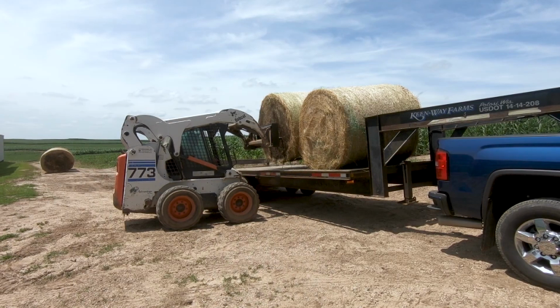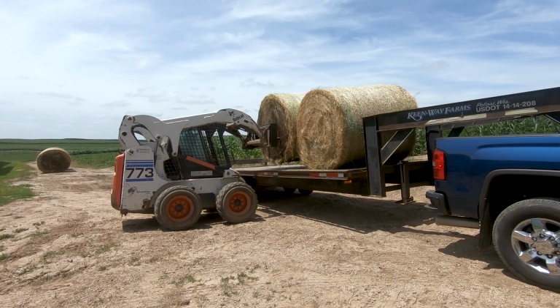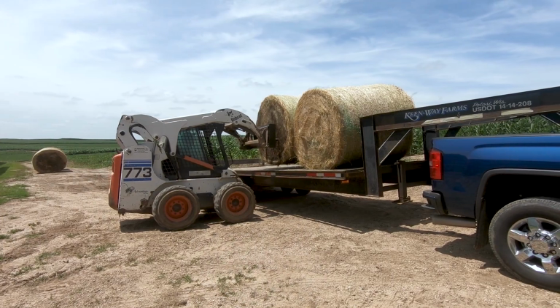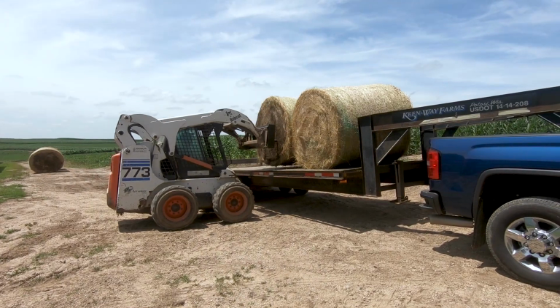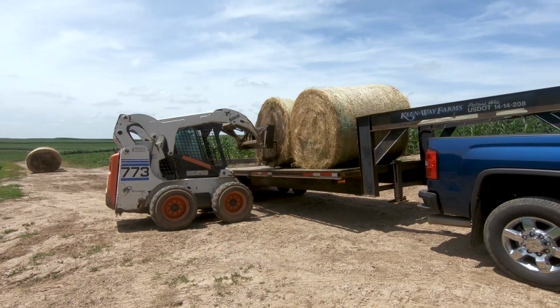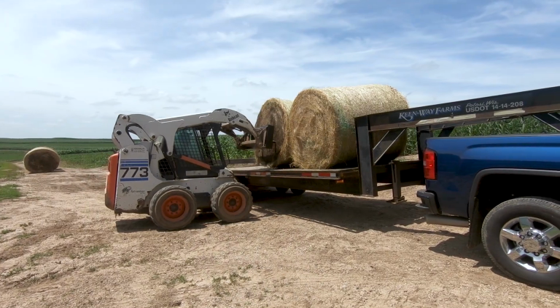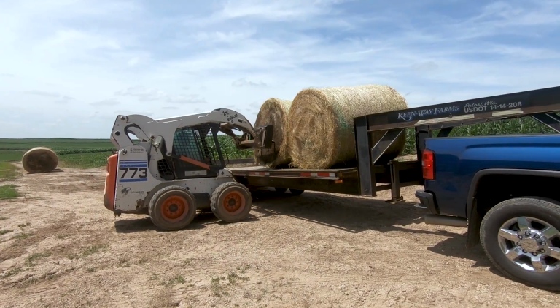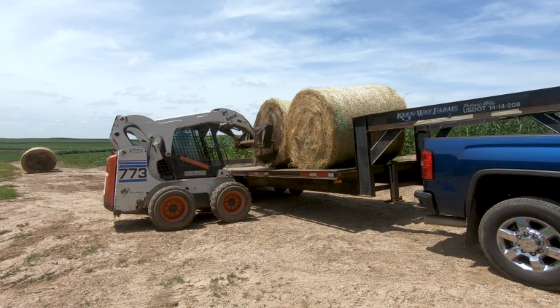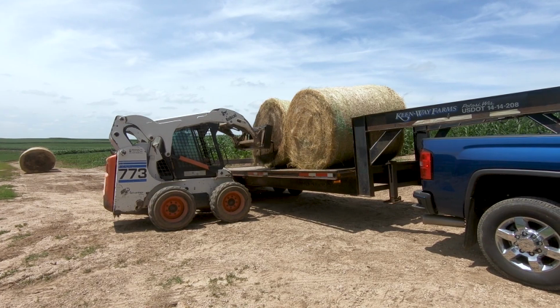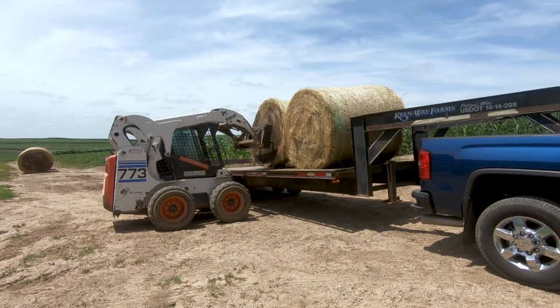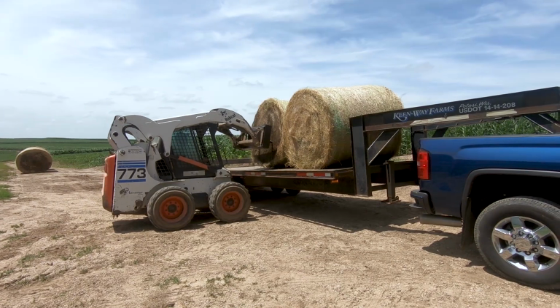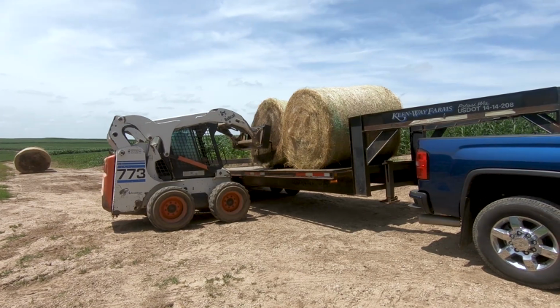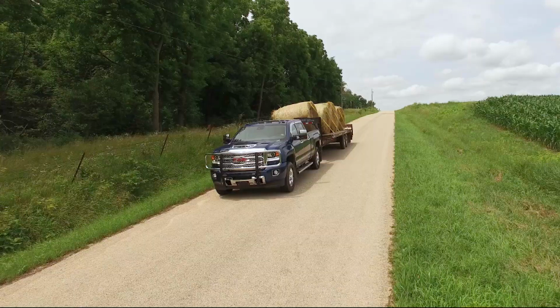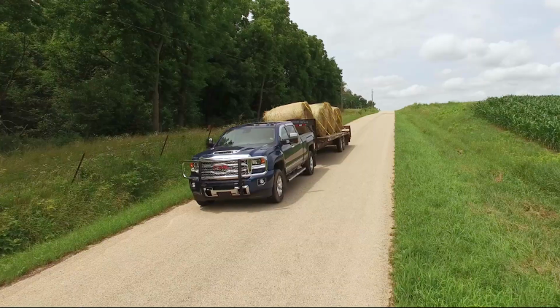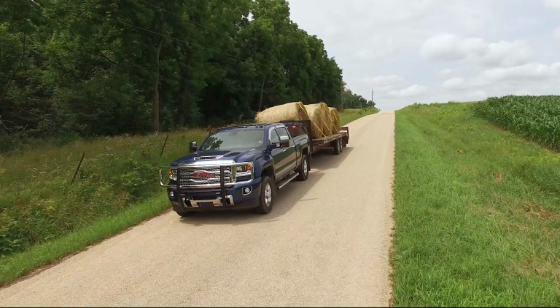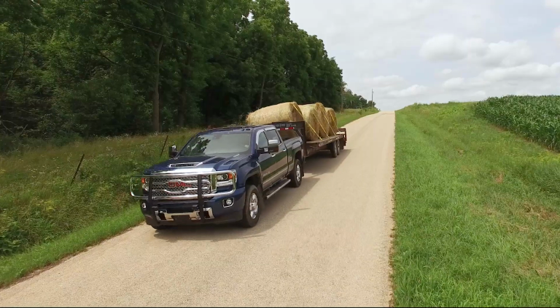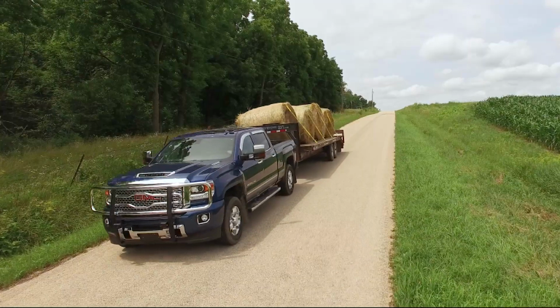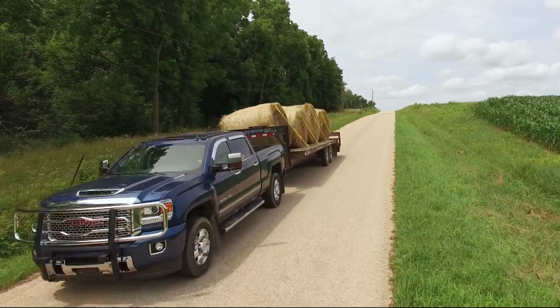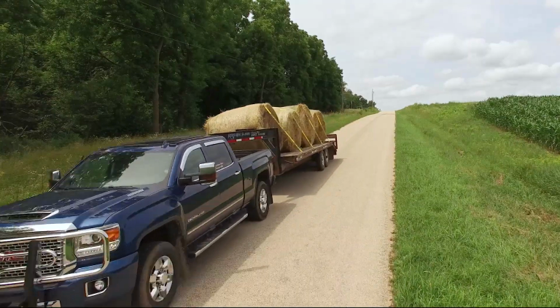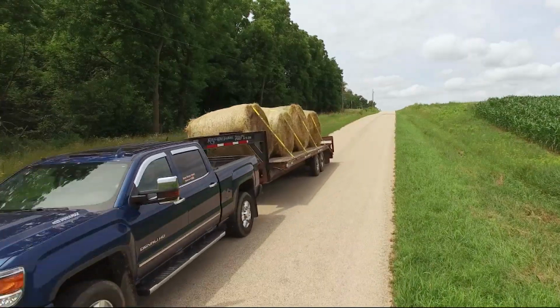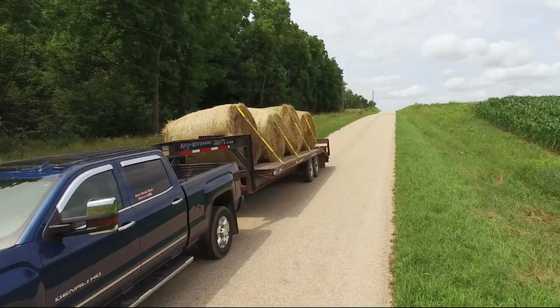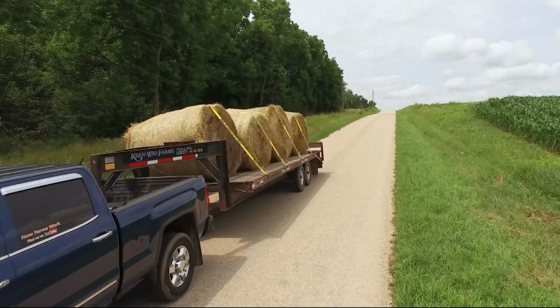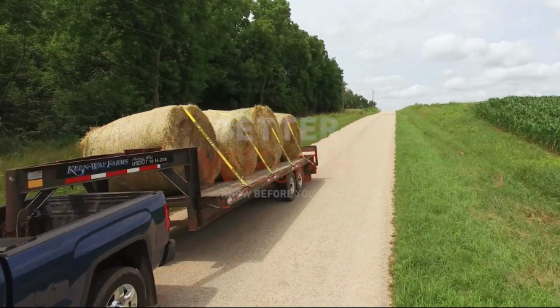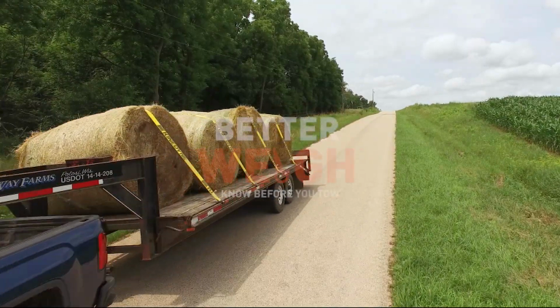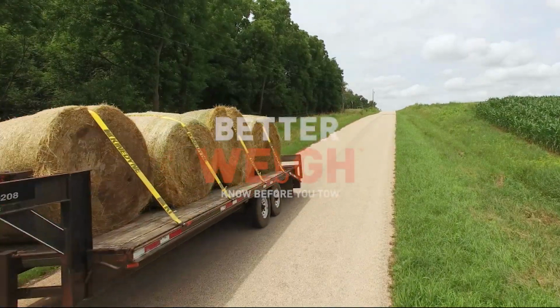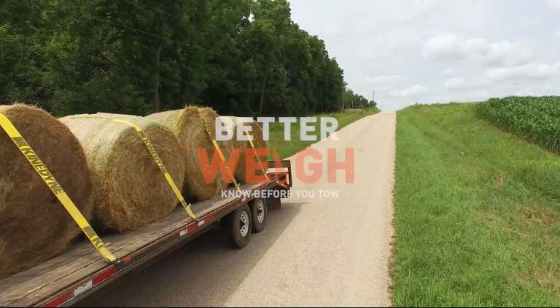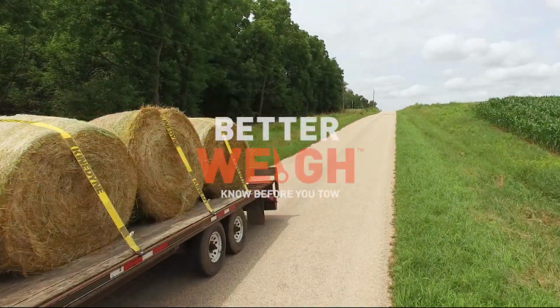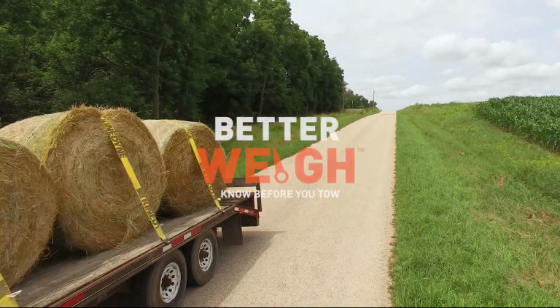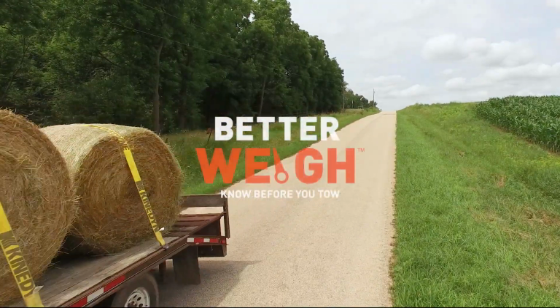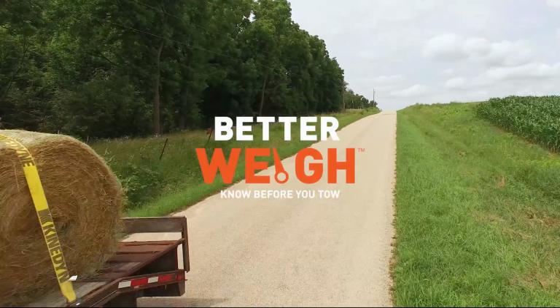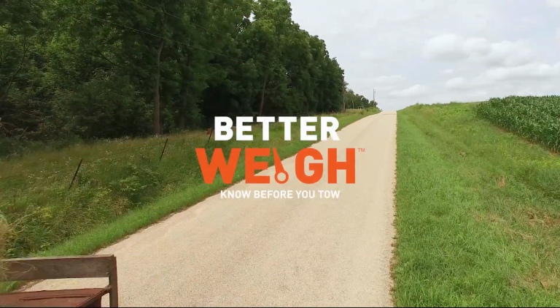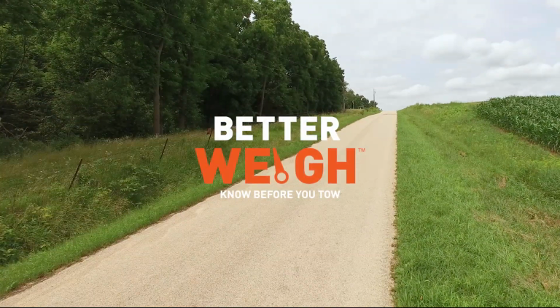BetterWay makes getting these measurements easy, giving you peace of mind and confidence every time you tow.